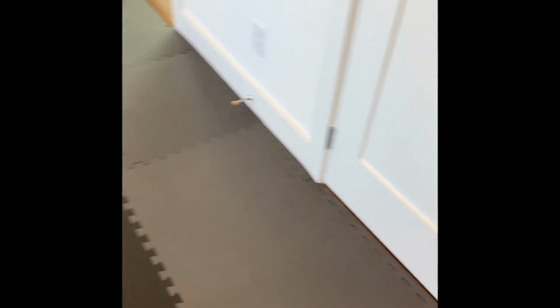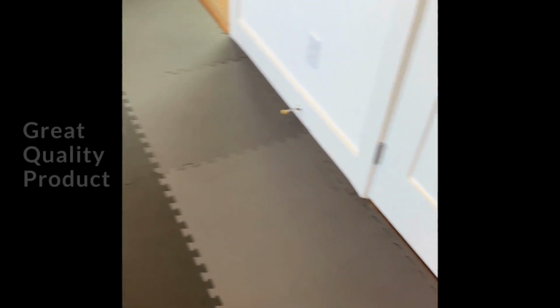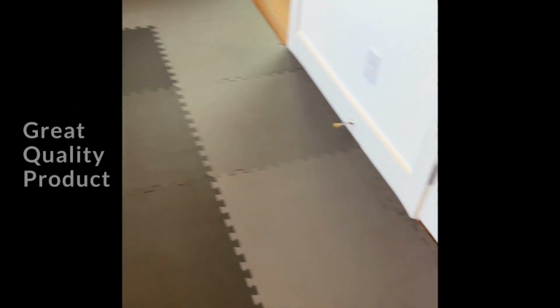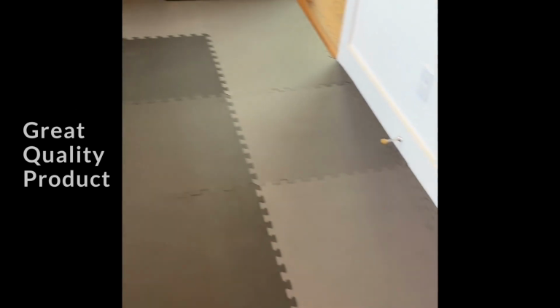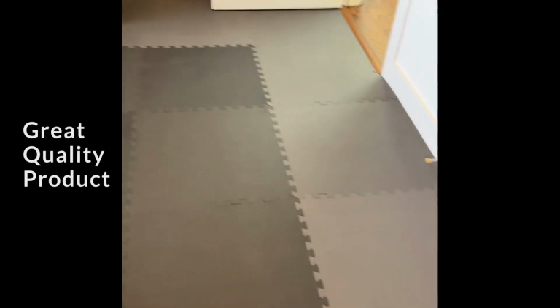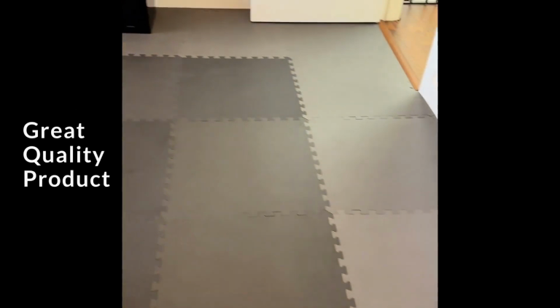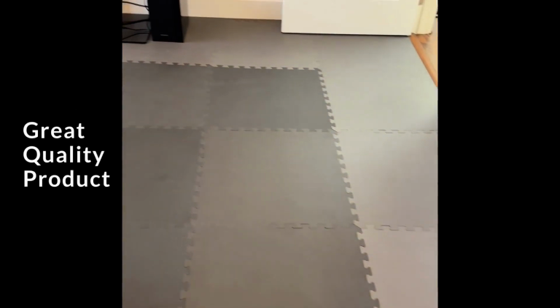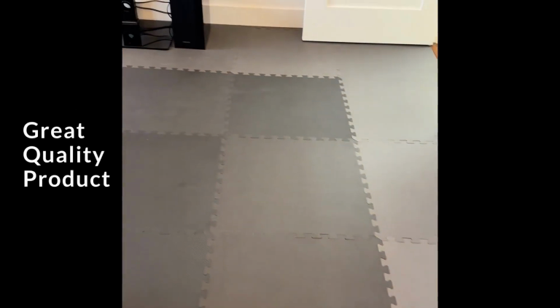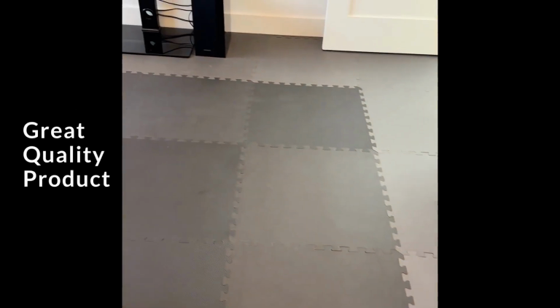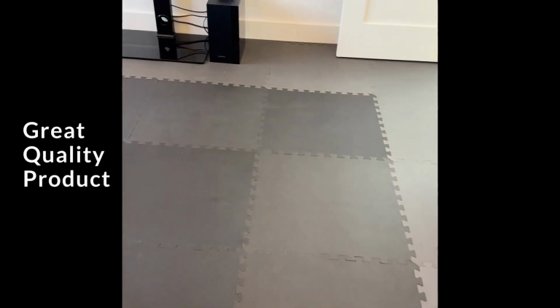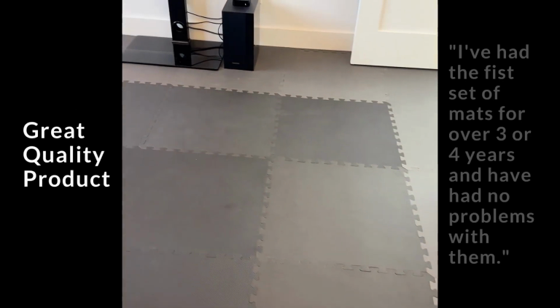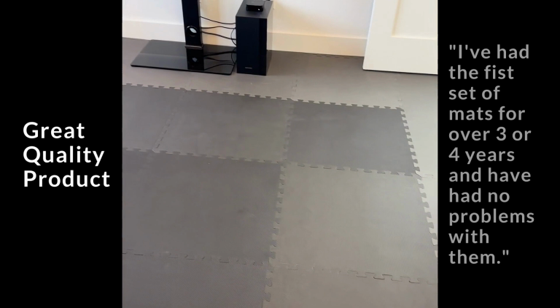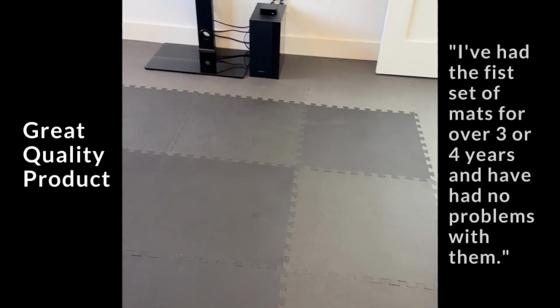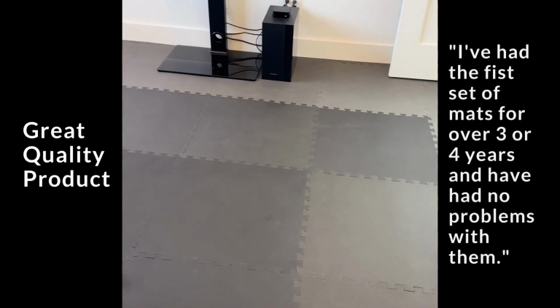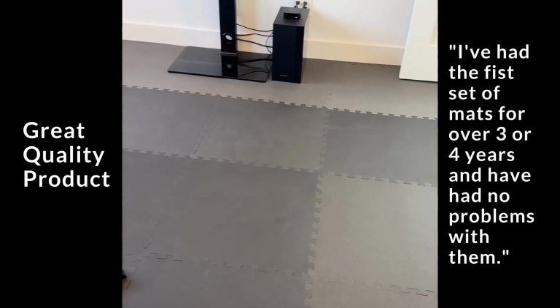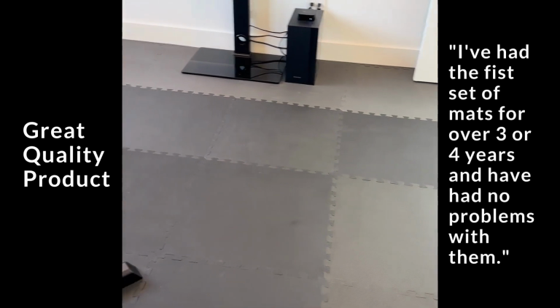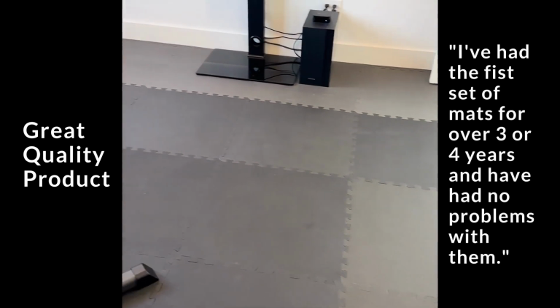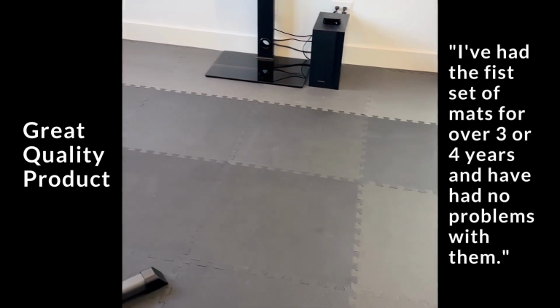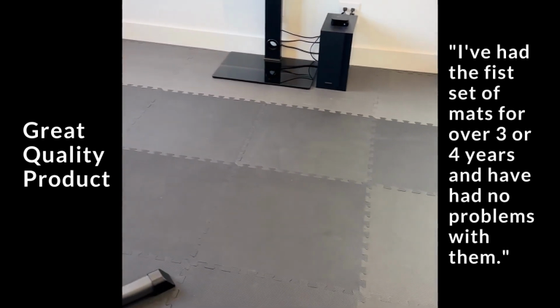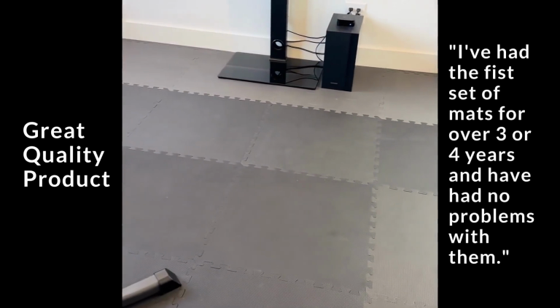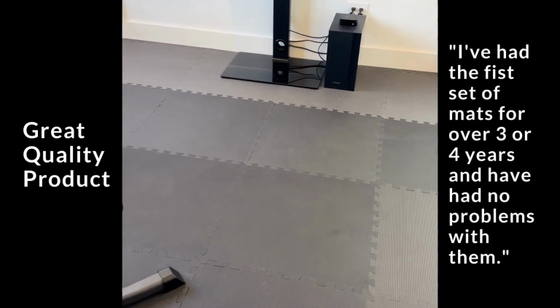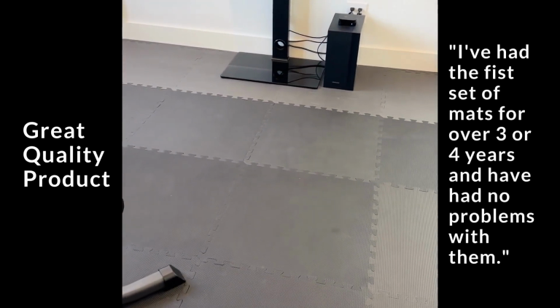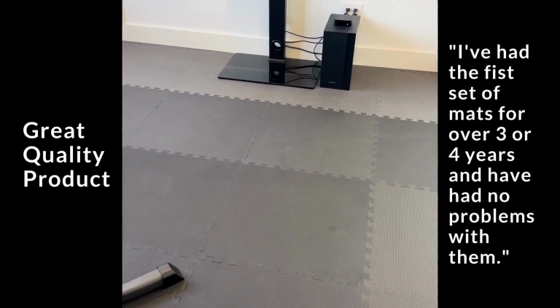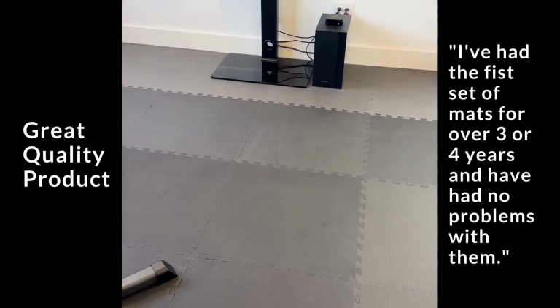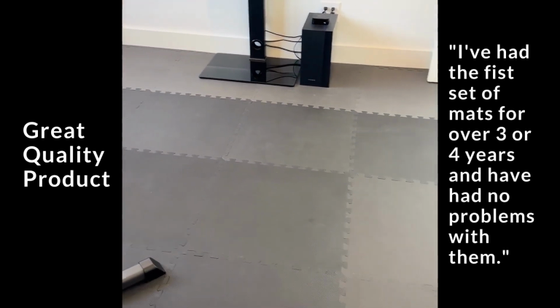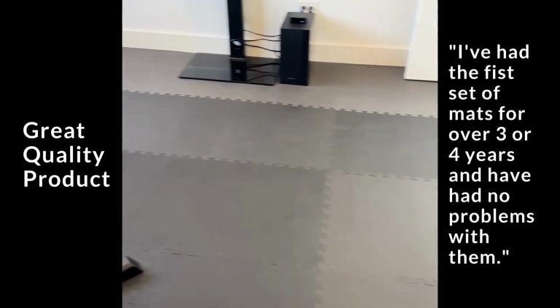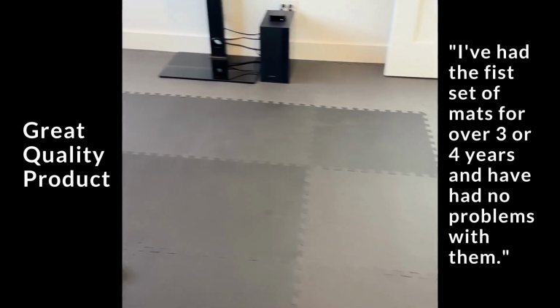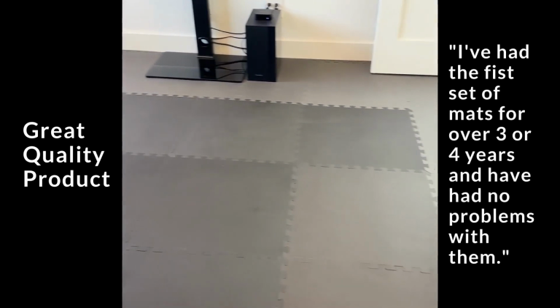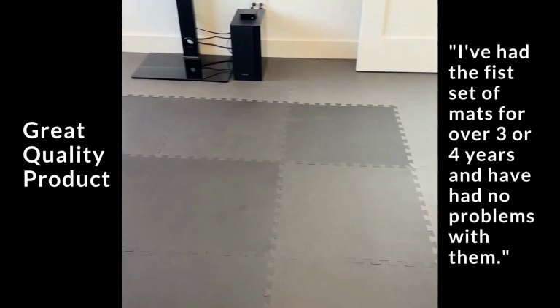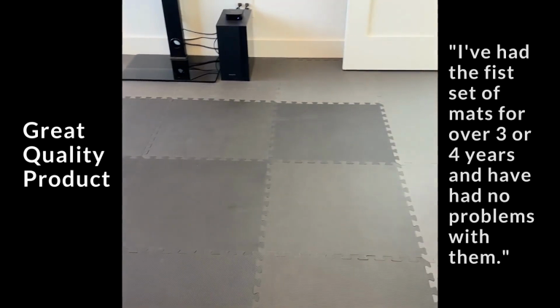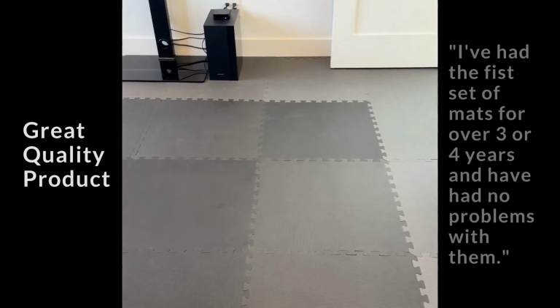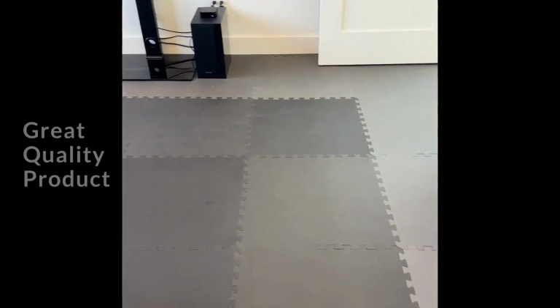Great quality product. I've had the first set of mats for three or four years and I've had no problems with them.